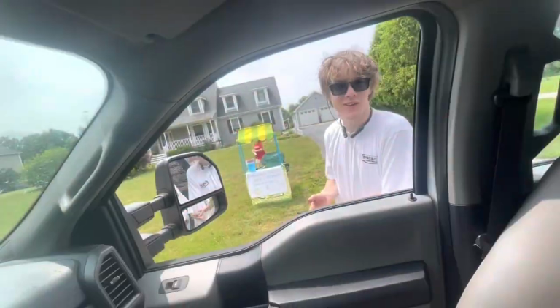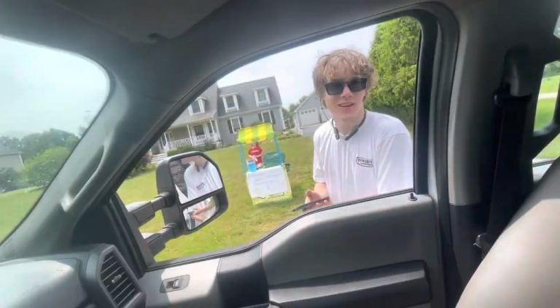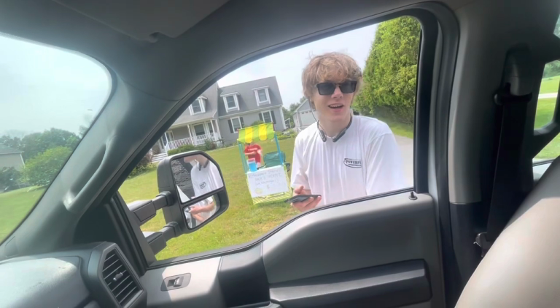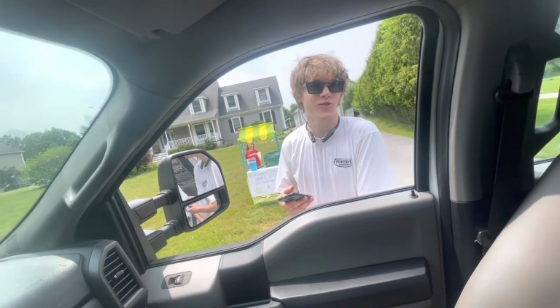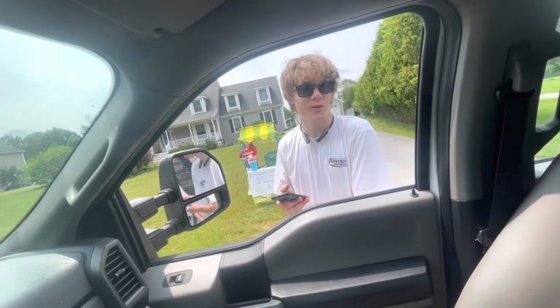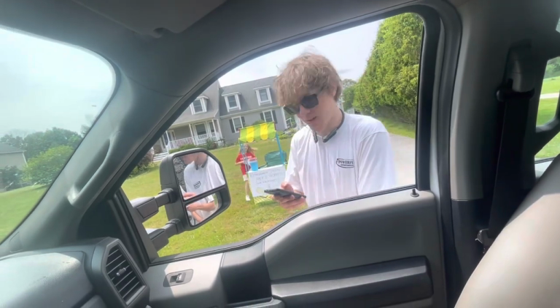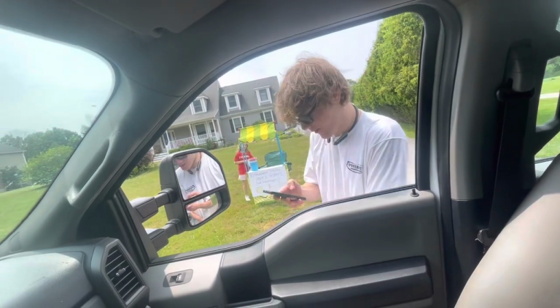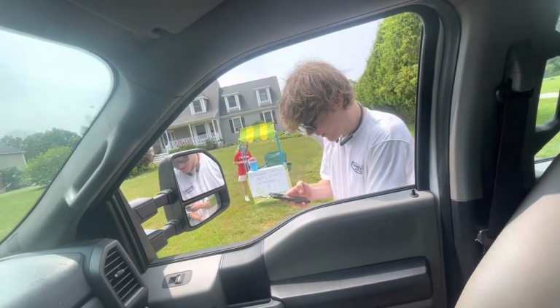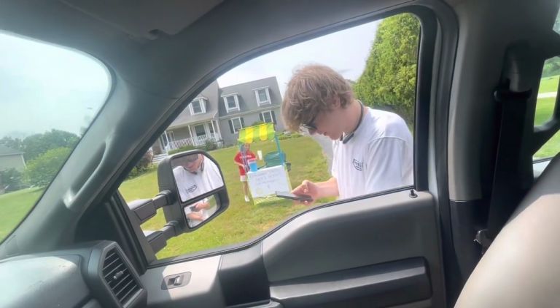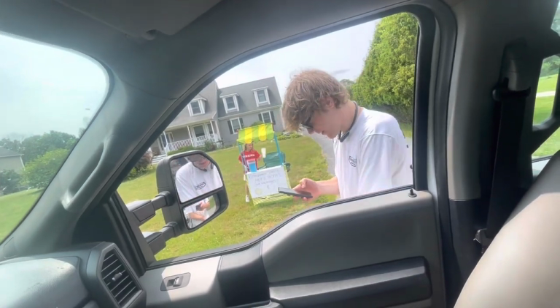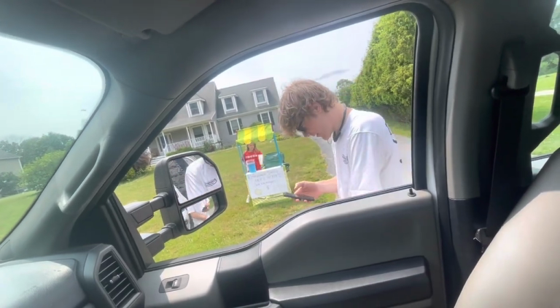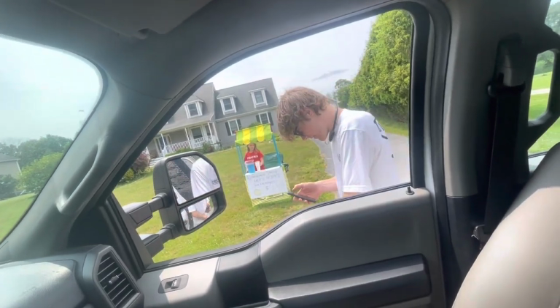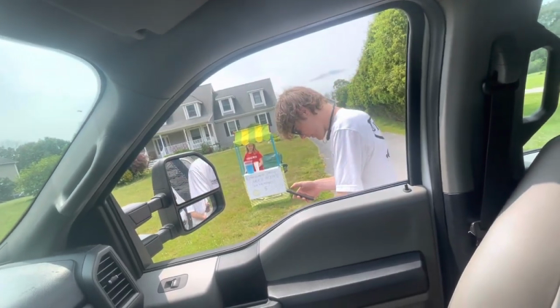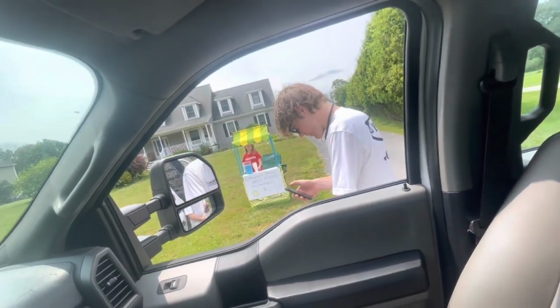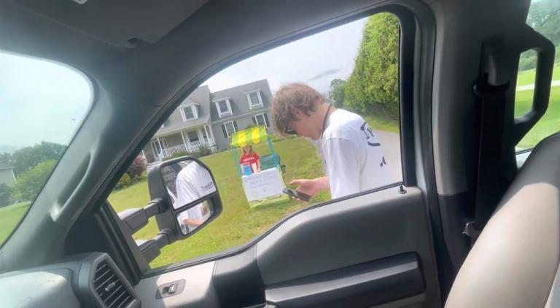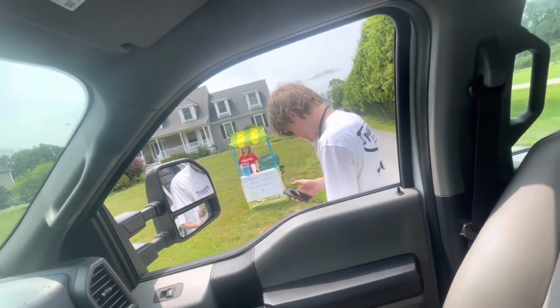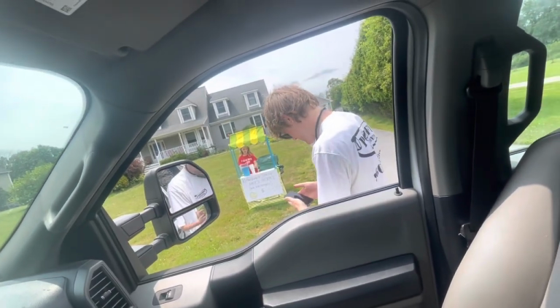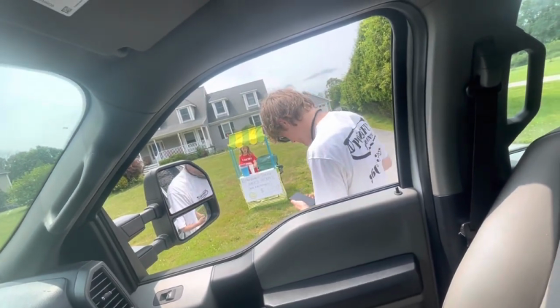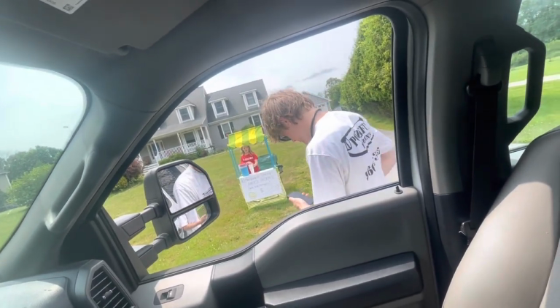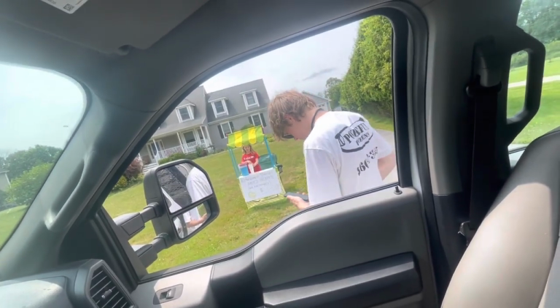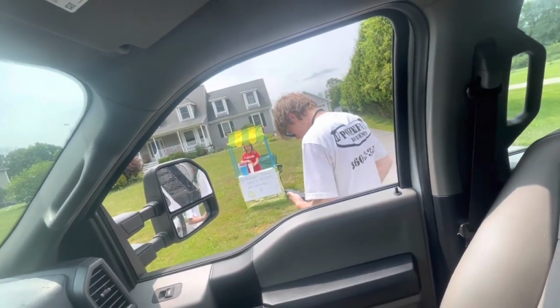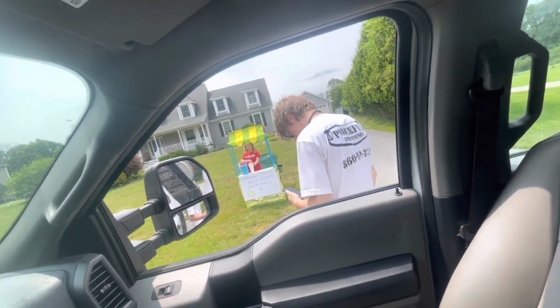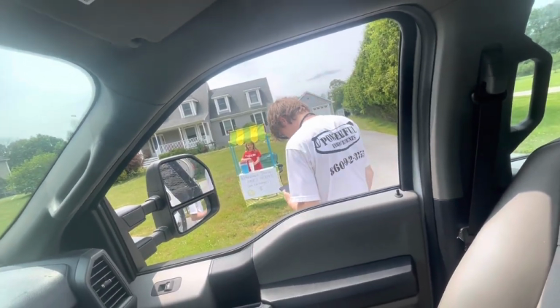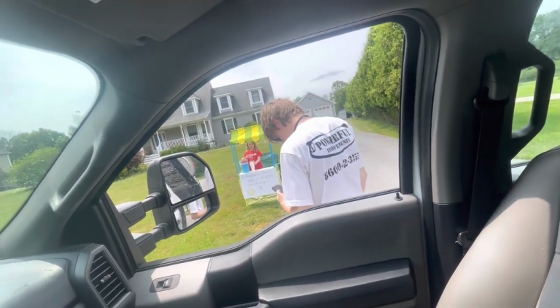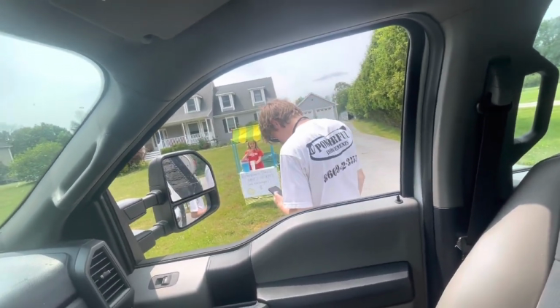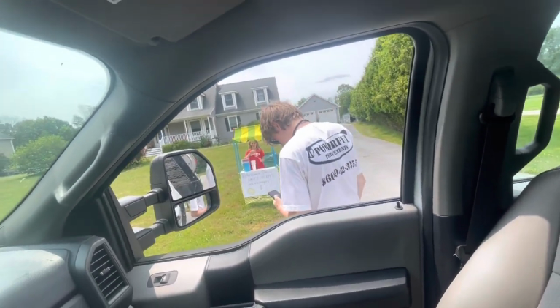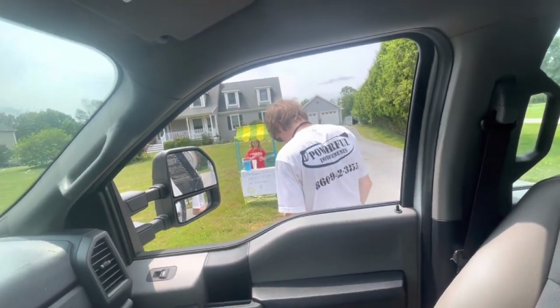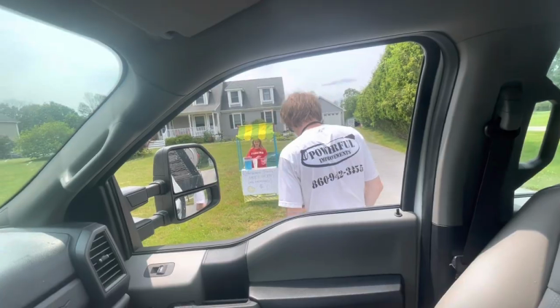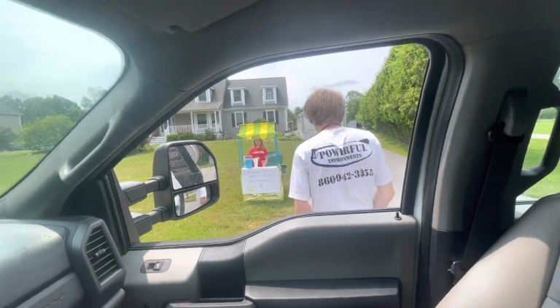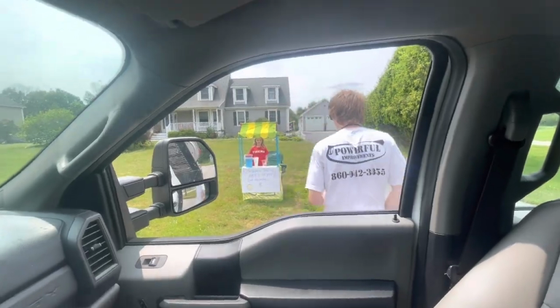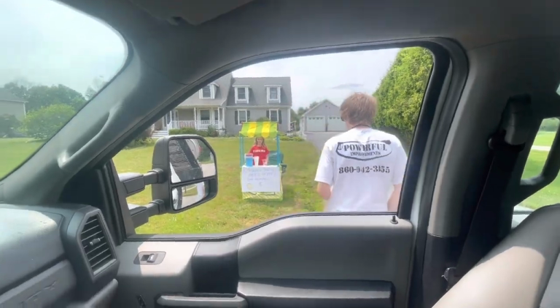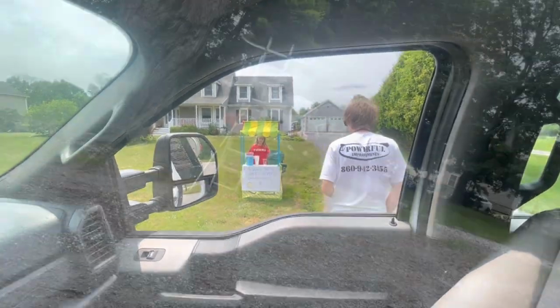I'm going to record a stay-hydrated video. If you're not supporting the local lemonade stand, please unfollow my channel.